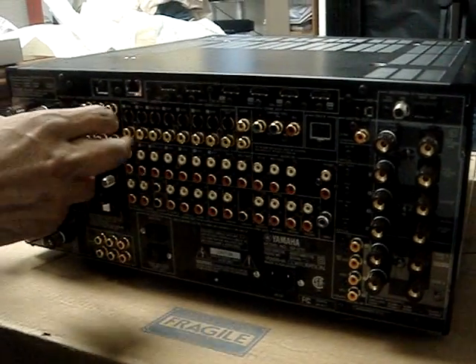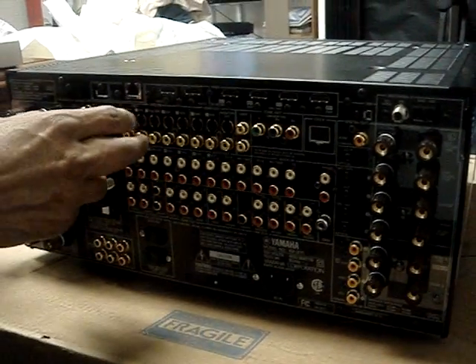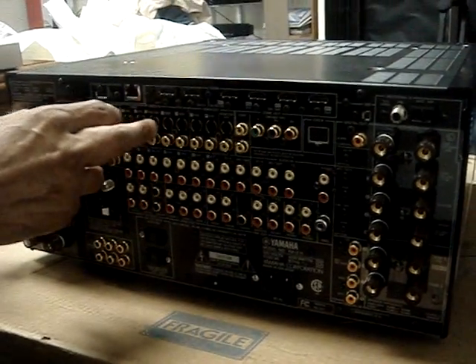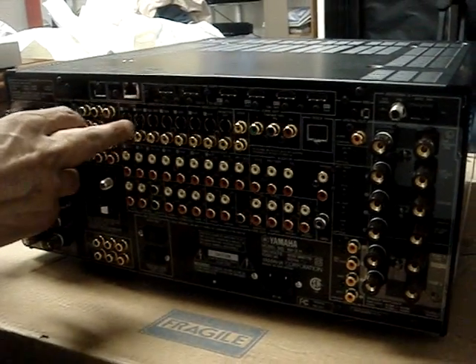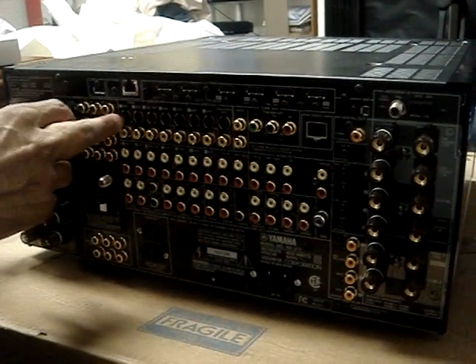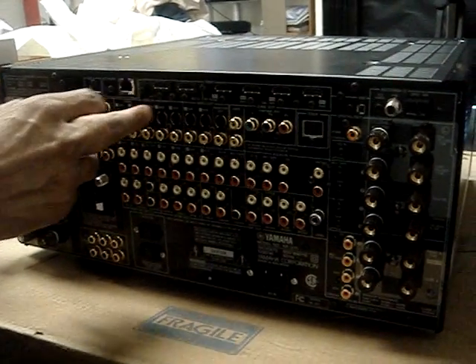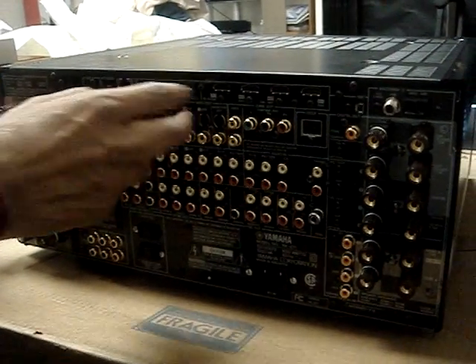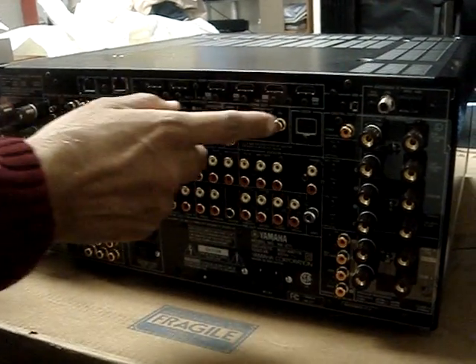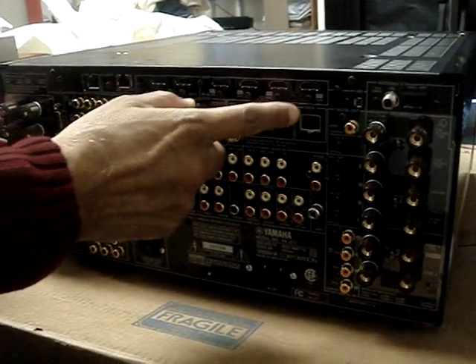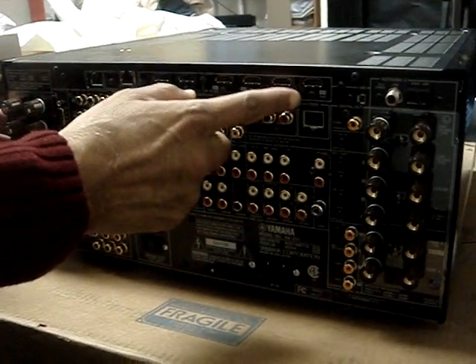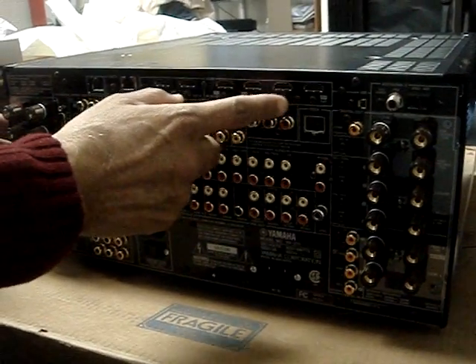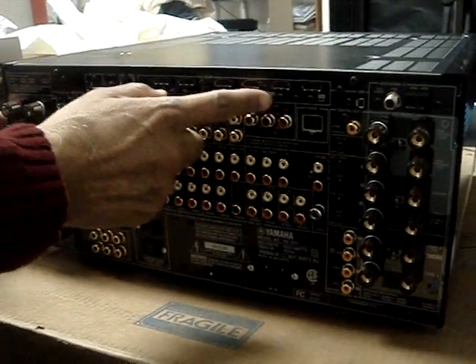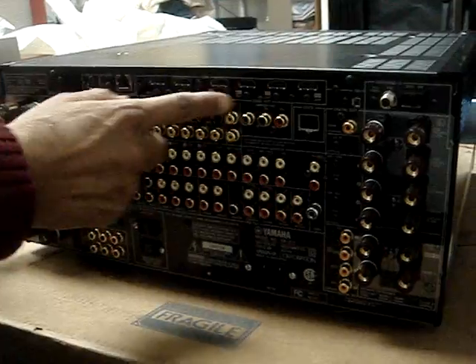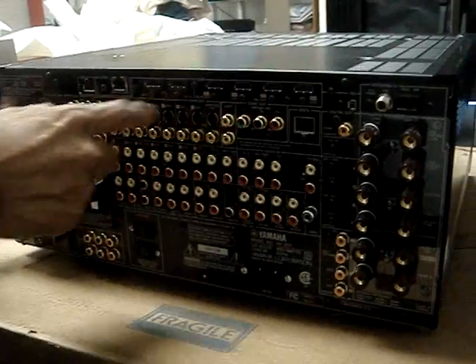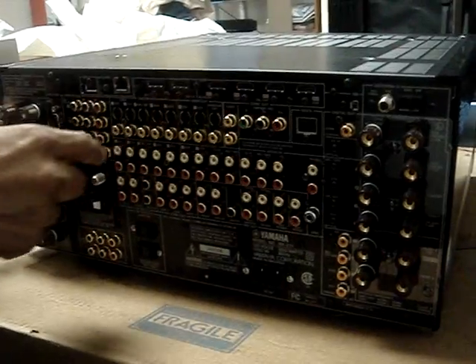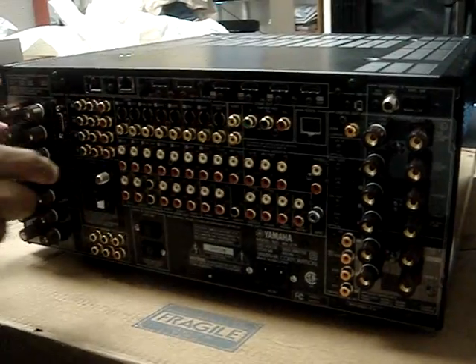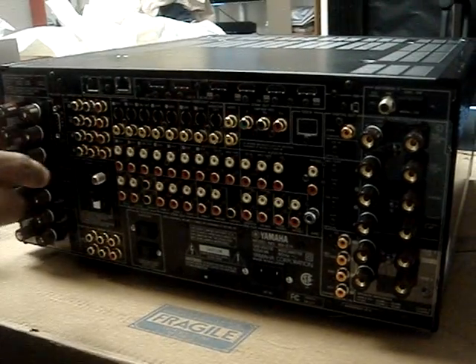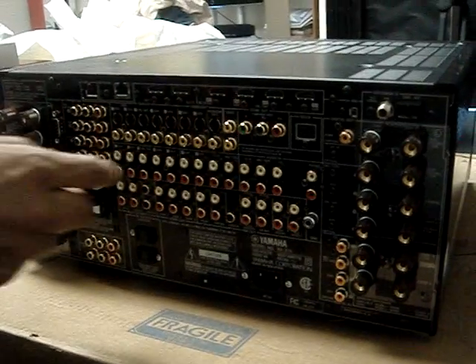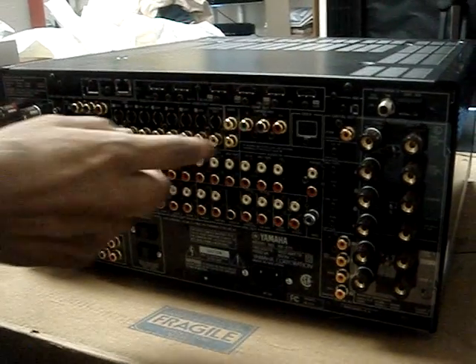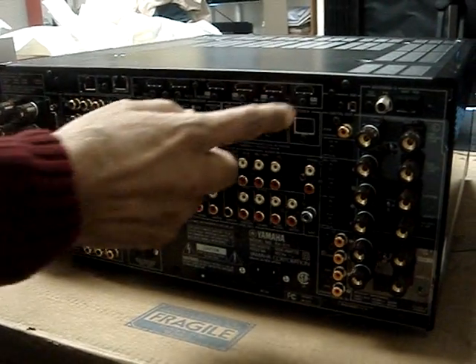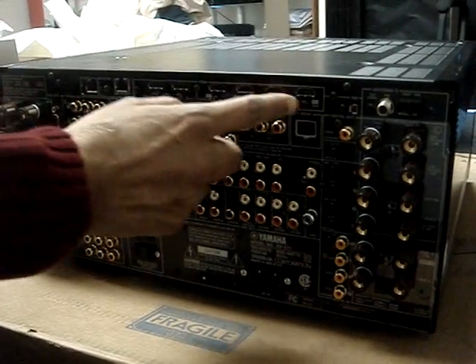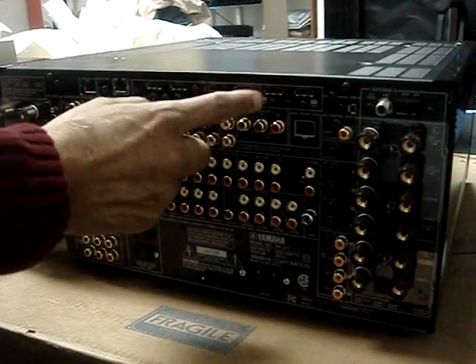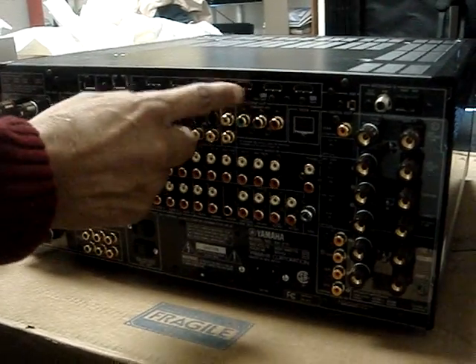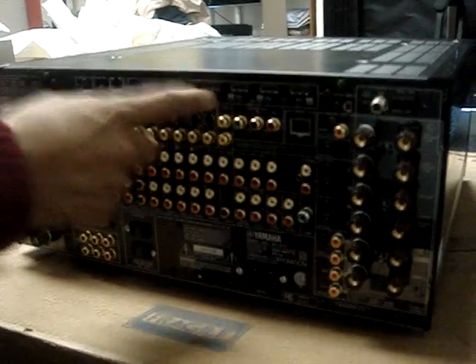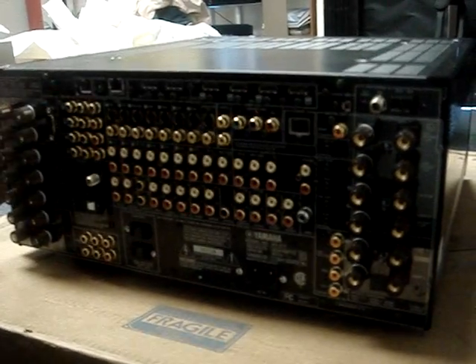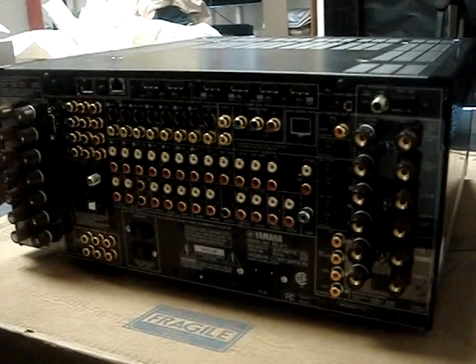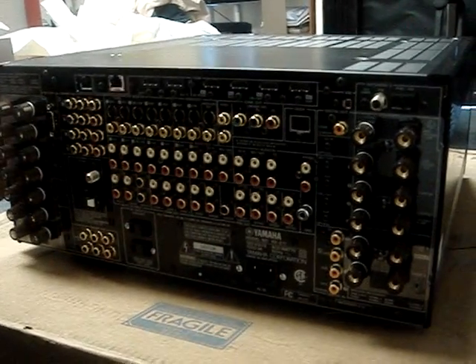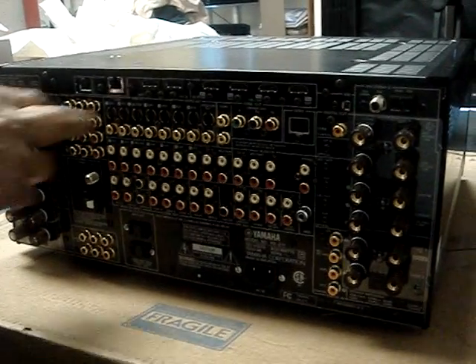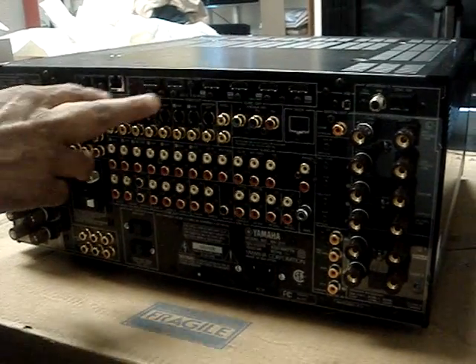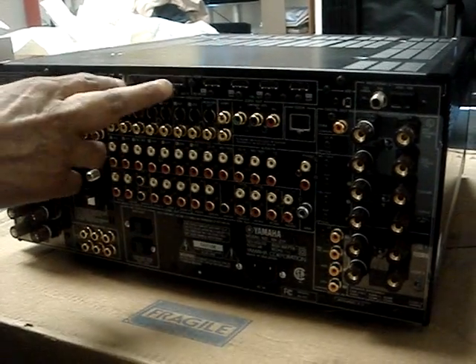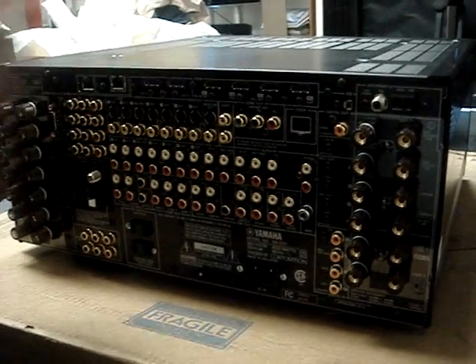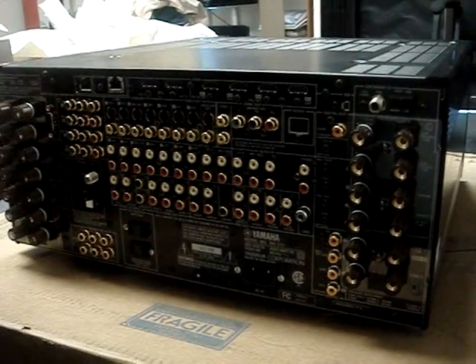Best of all, these HDMI inputs — there are one, two, three, or four of them and two outs.